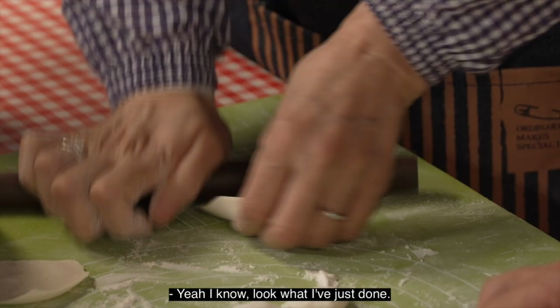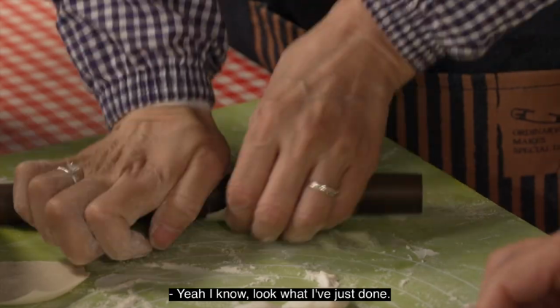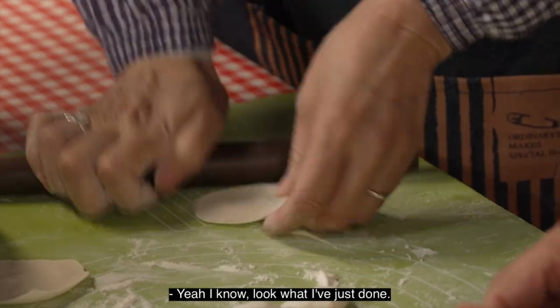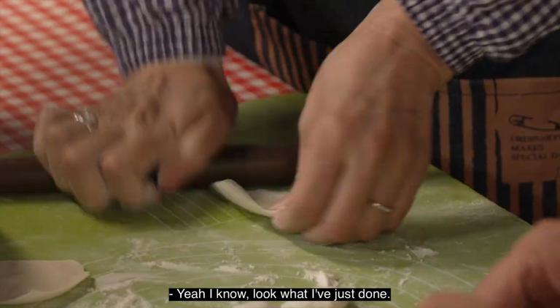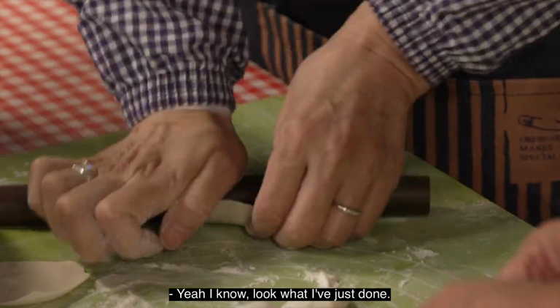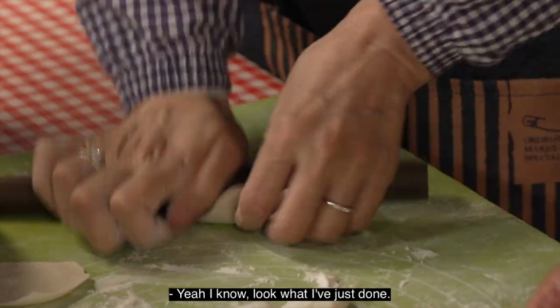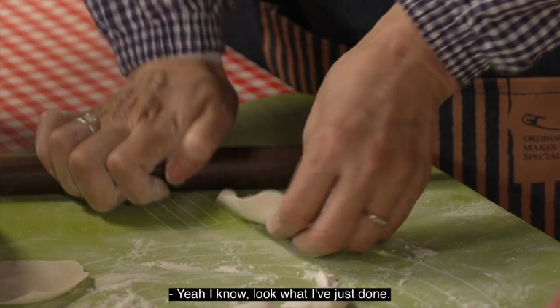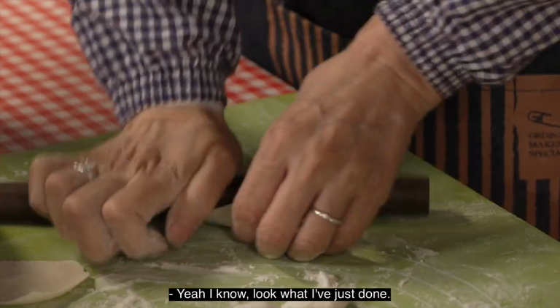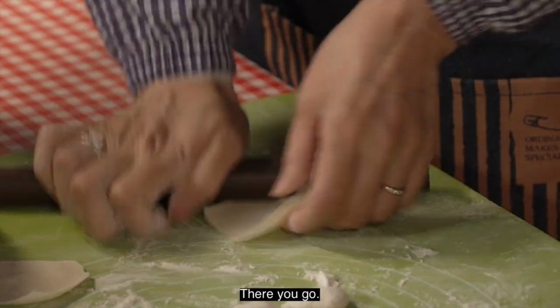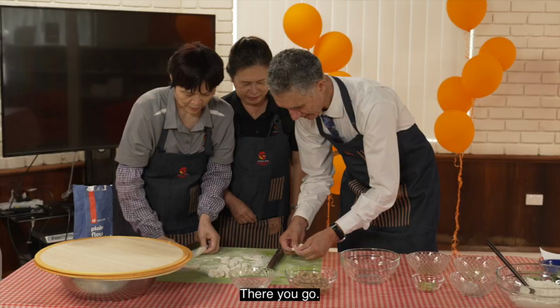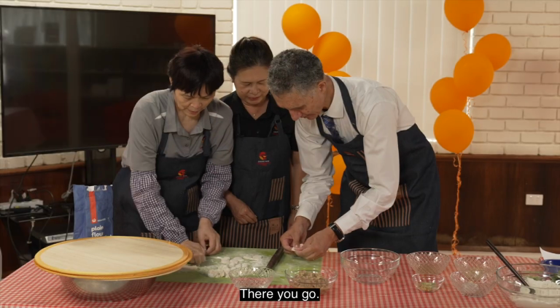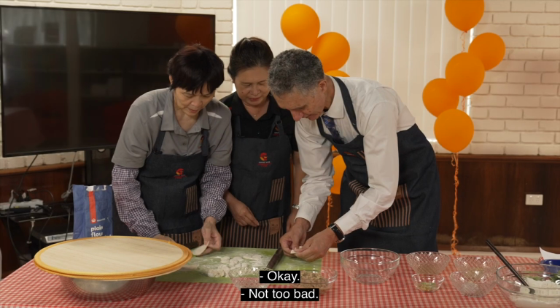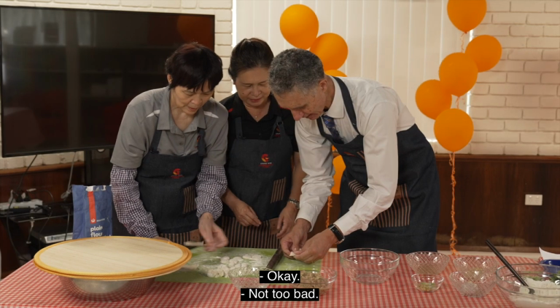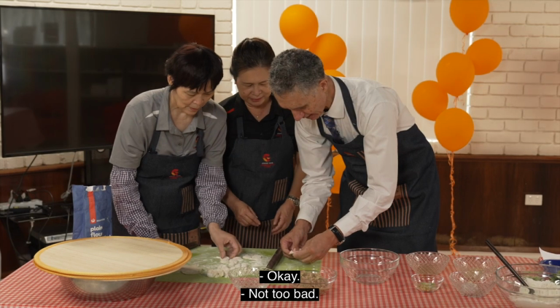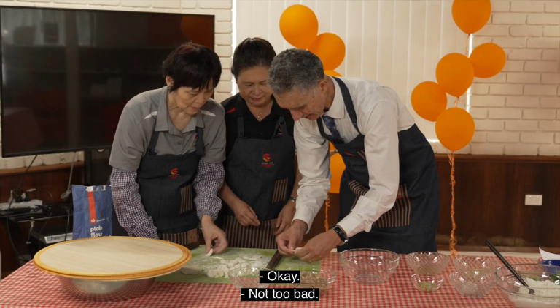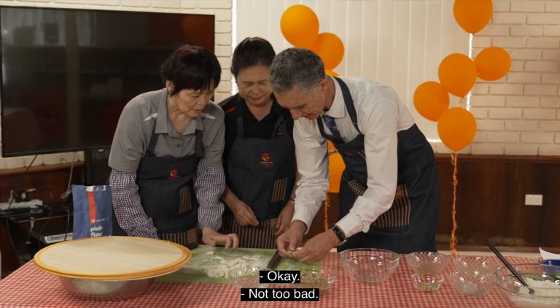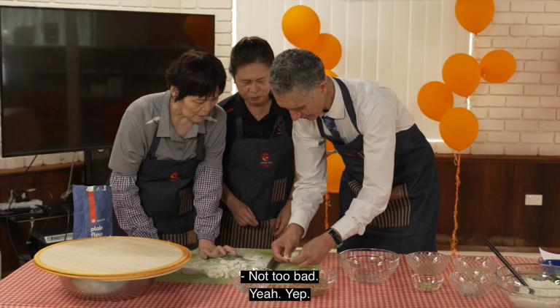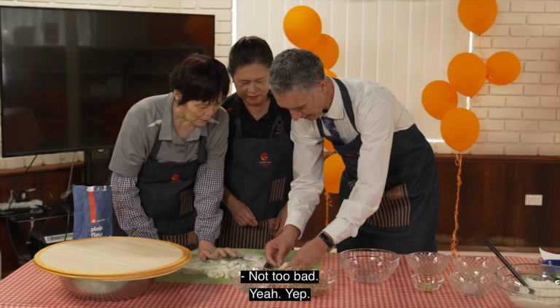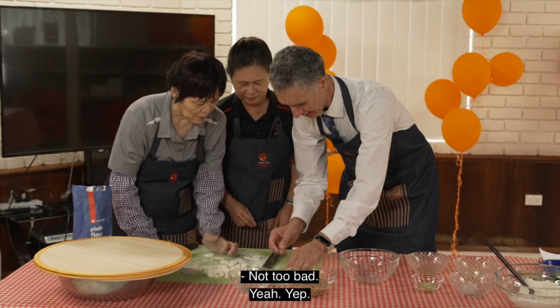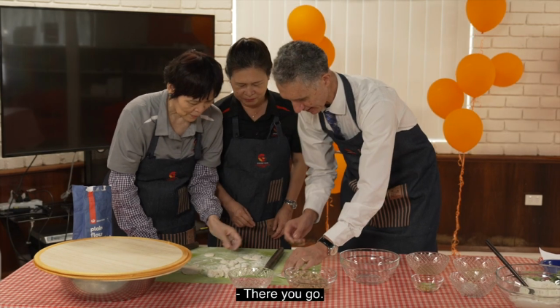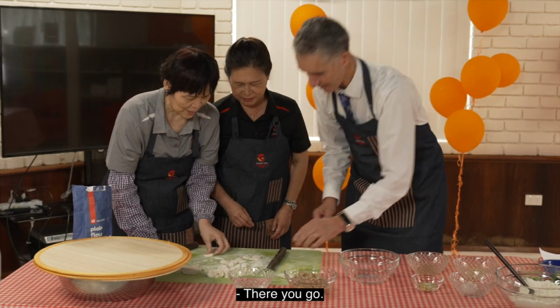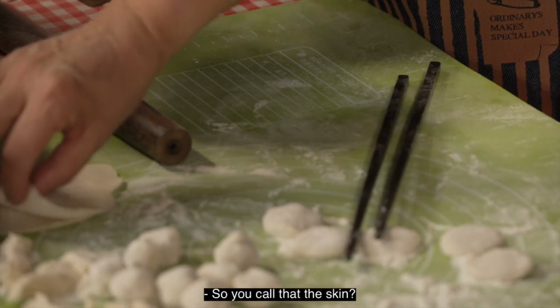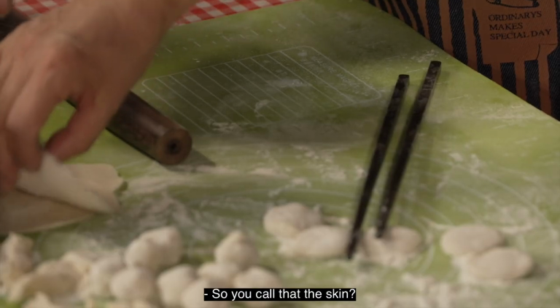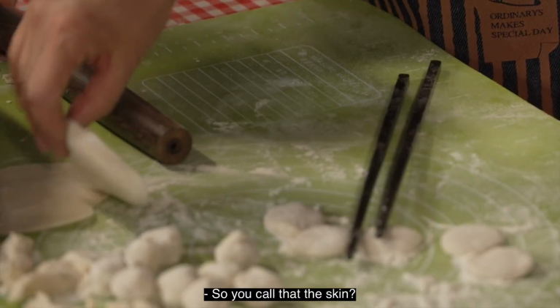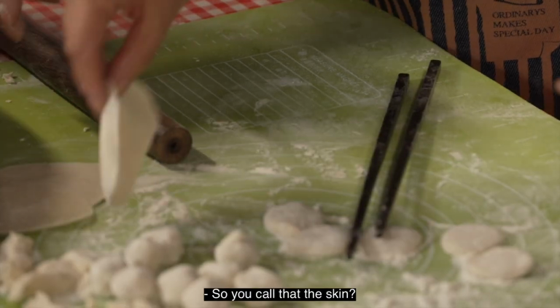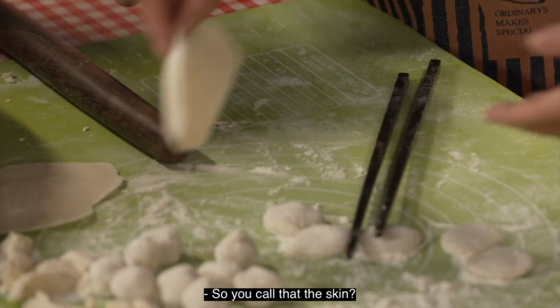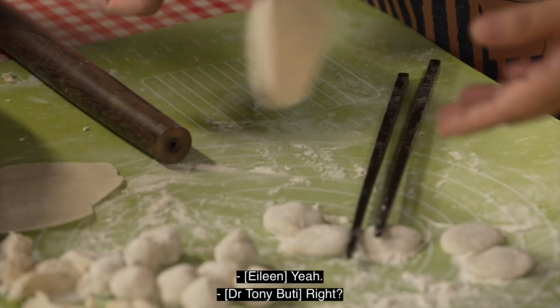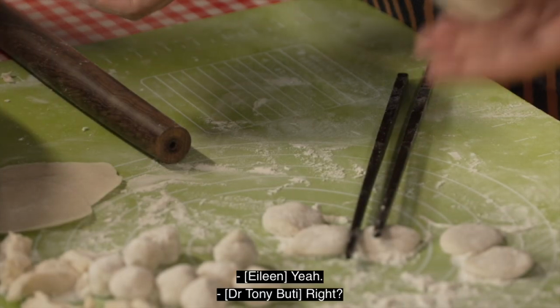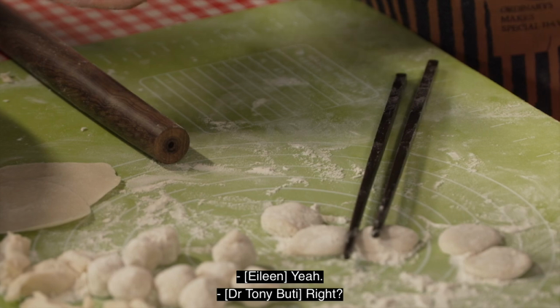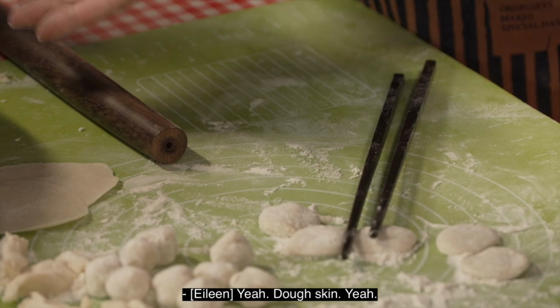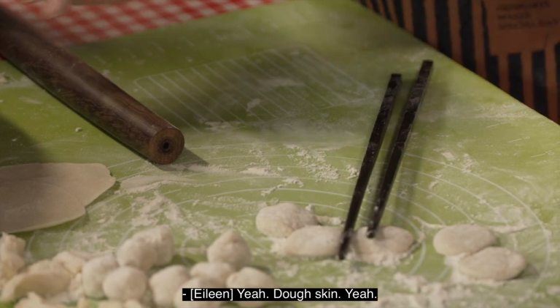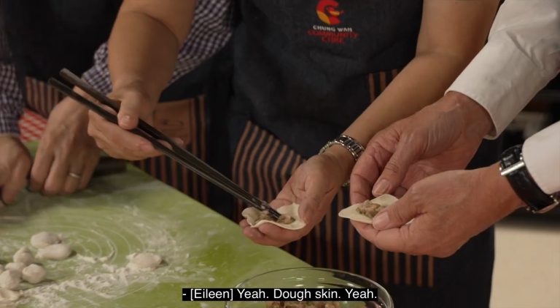Look at what I've just done. There you go — not too bad! So you call that a skin, right? The whole skin, yeah.